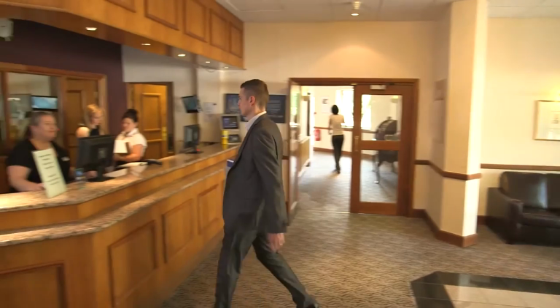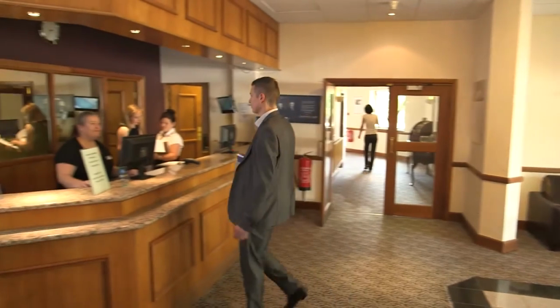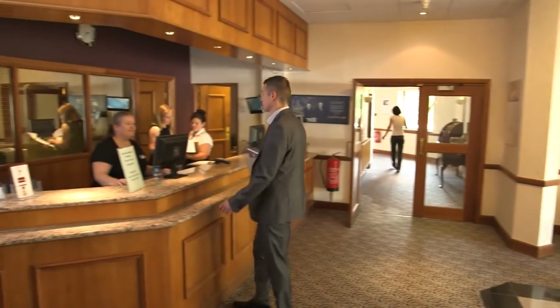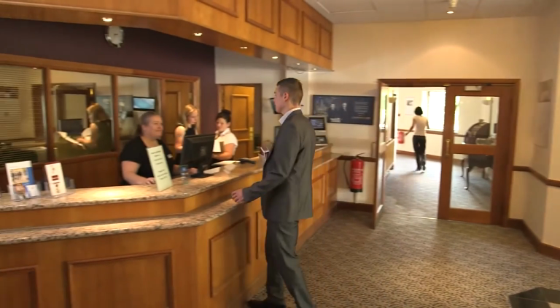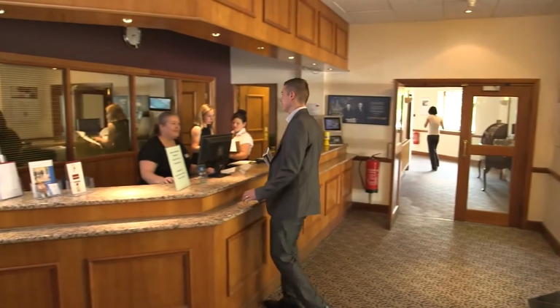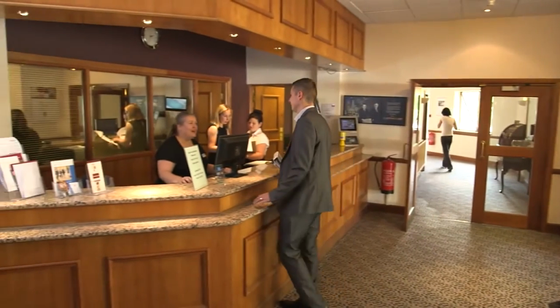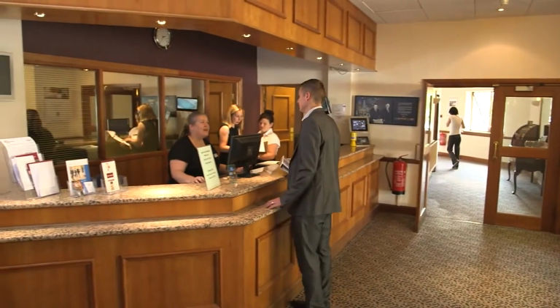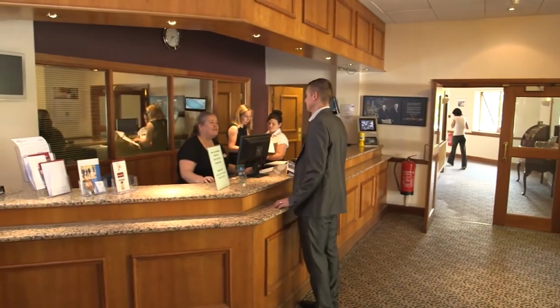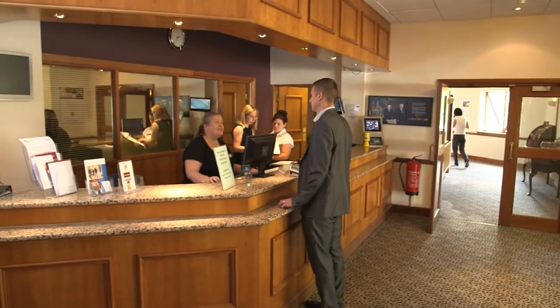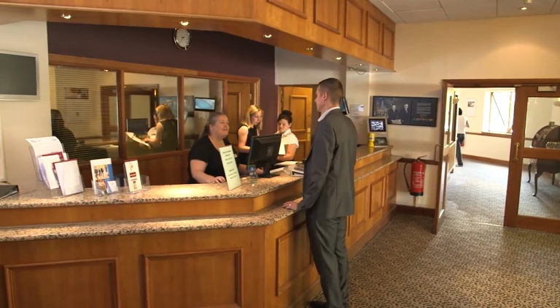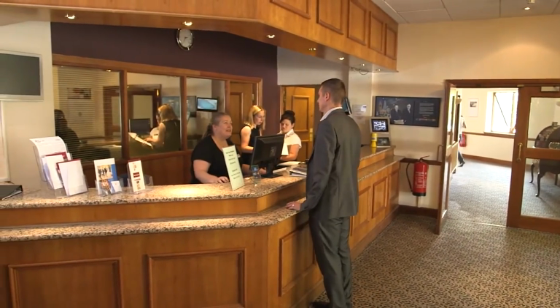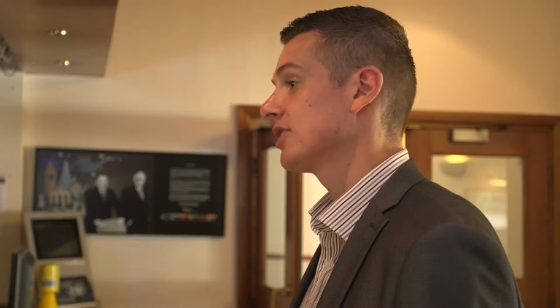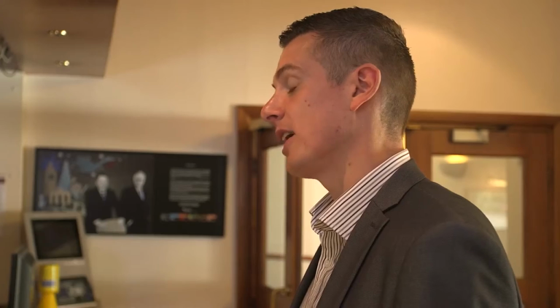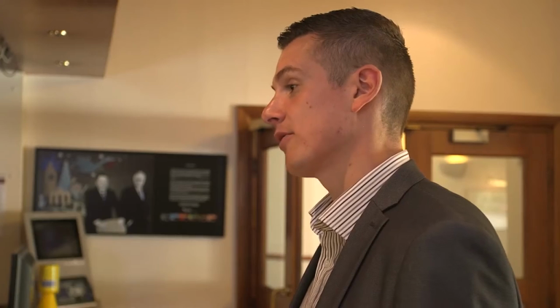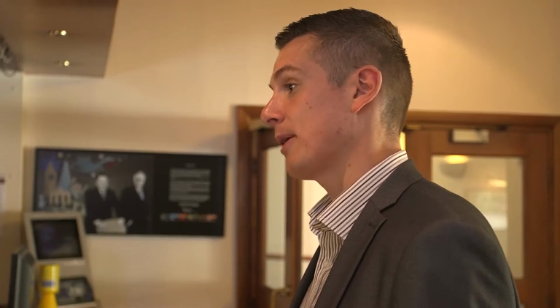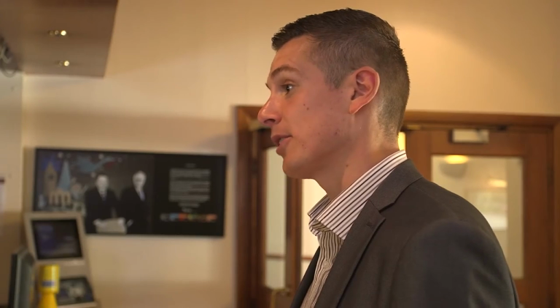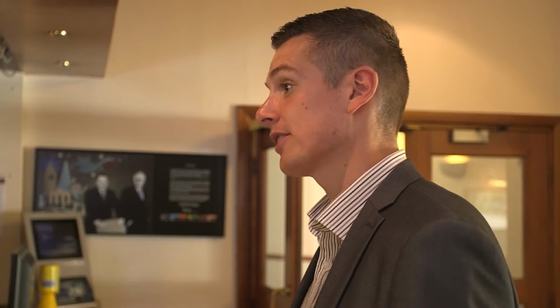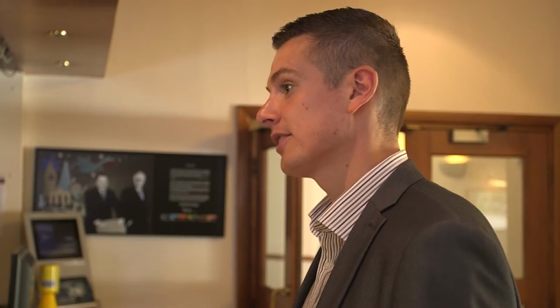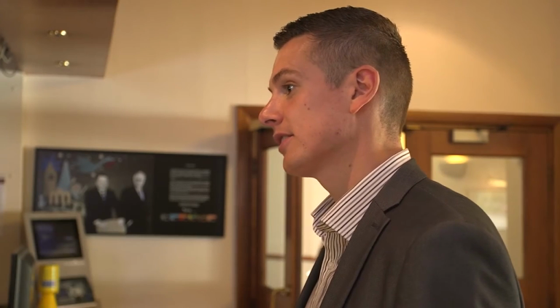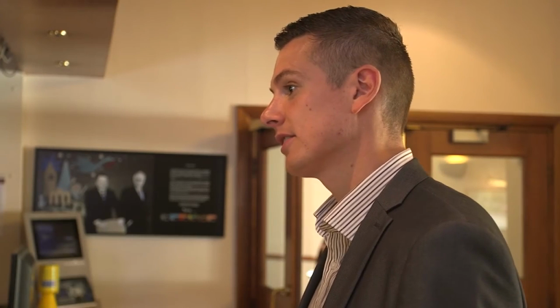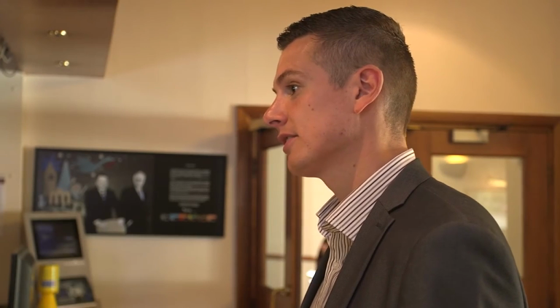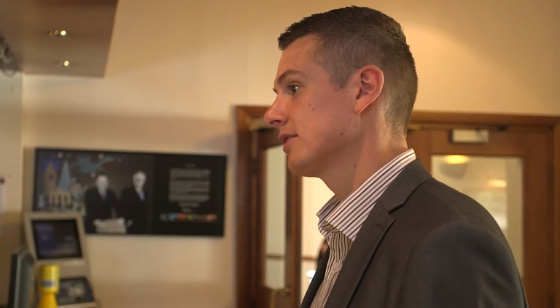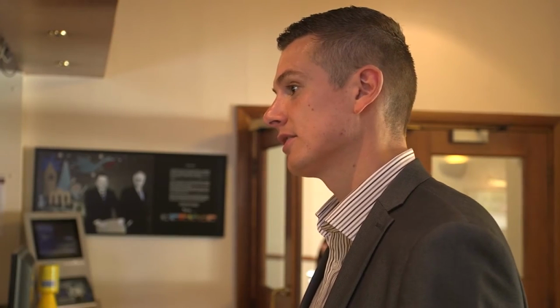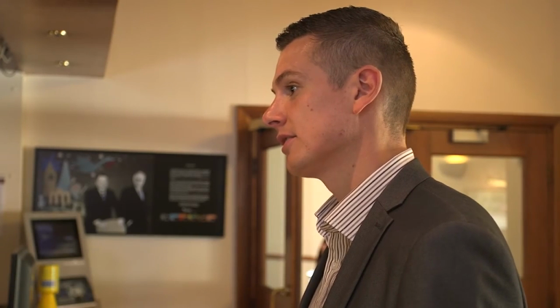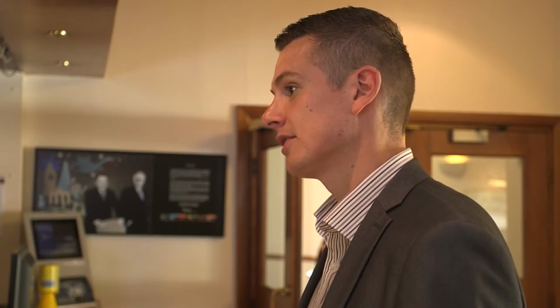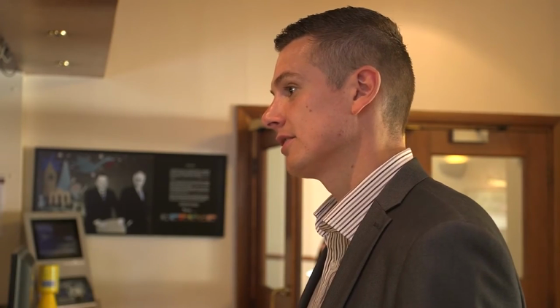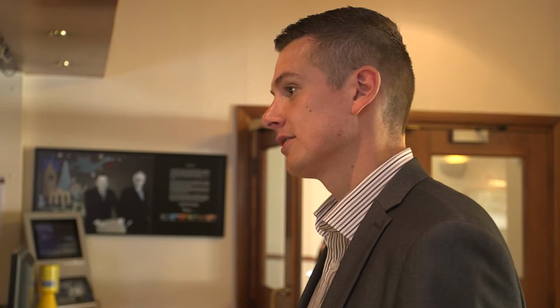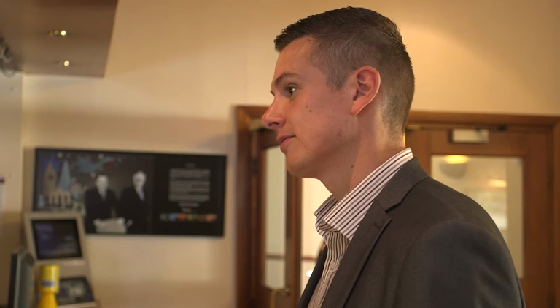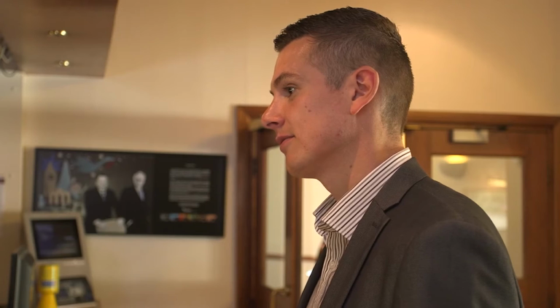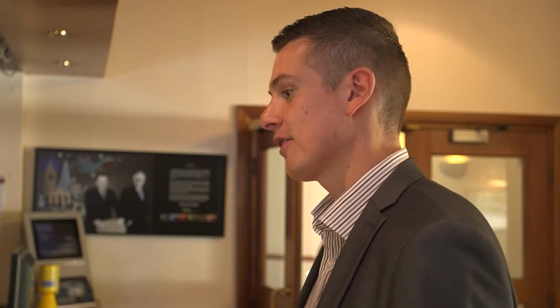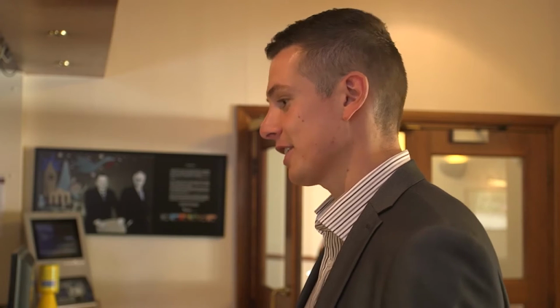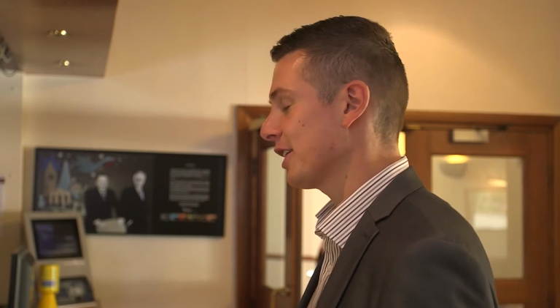I've got an appointment to see Jeff. It's Mike from Babcock. If you'd like to take a seat, I'll let Jeff know you're here. Thank you.